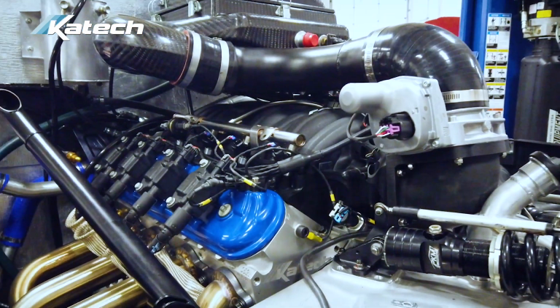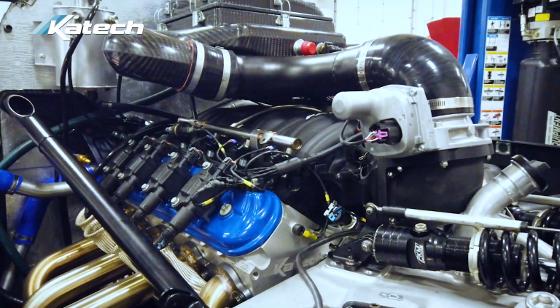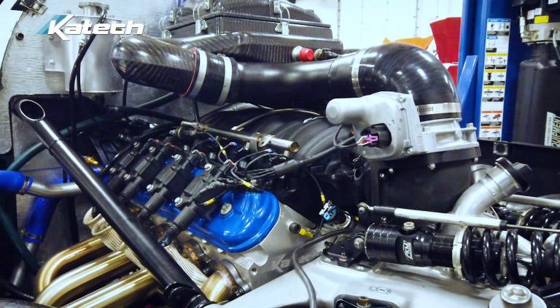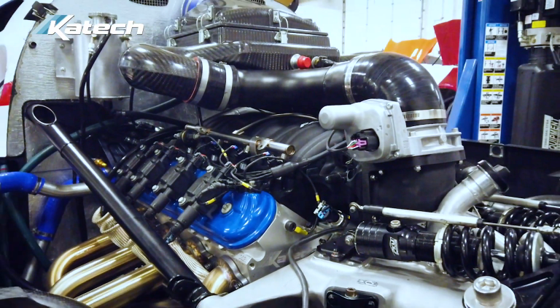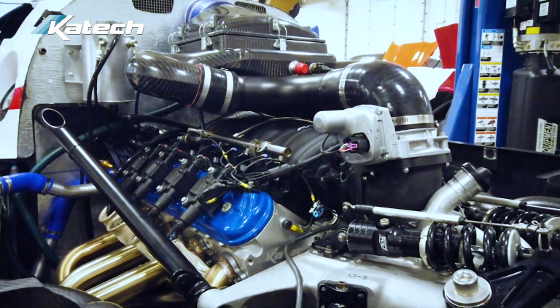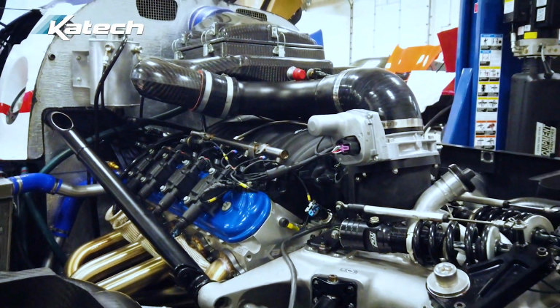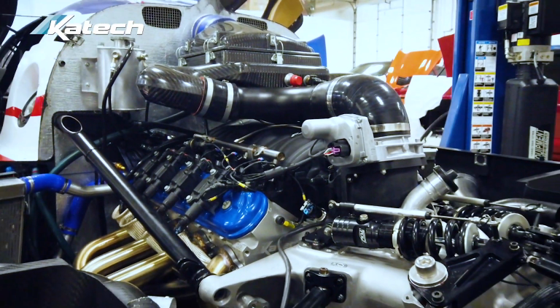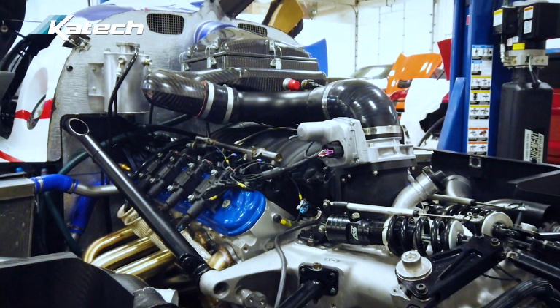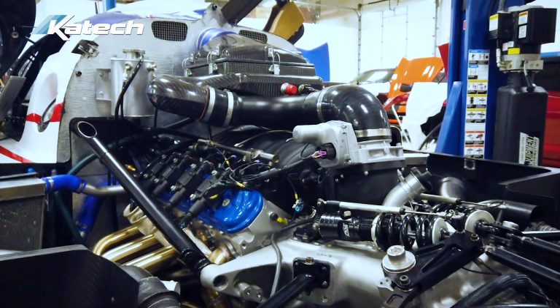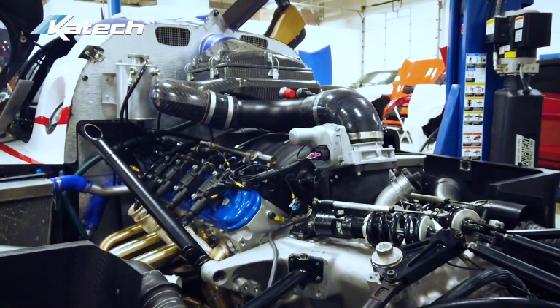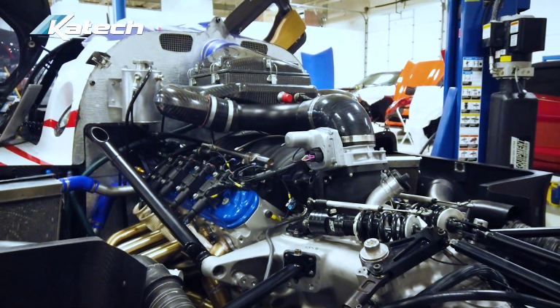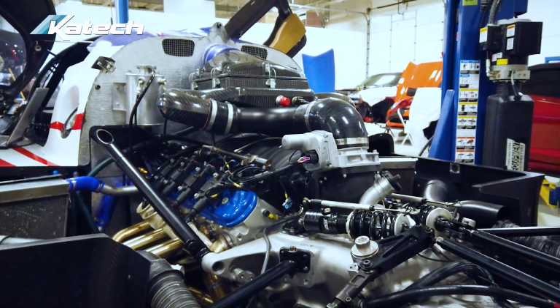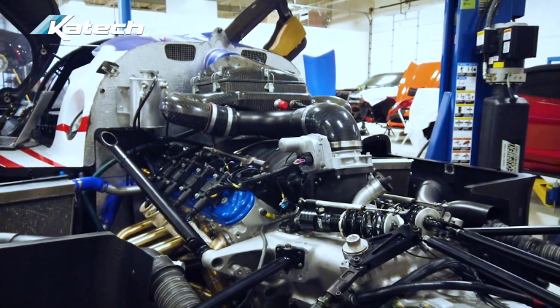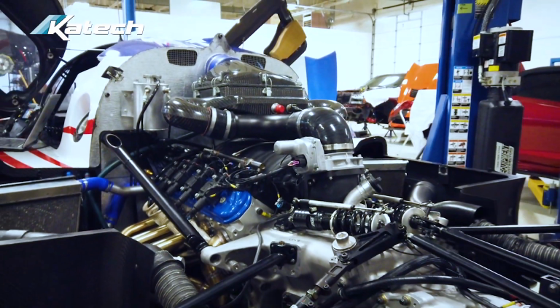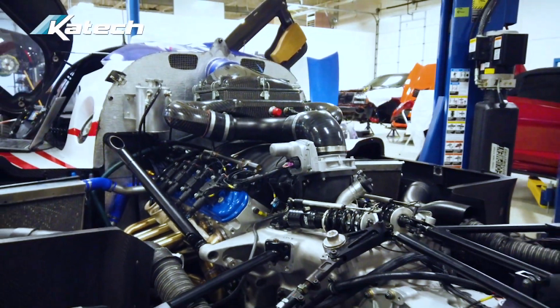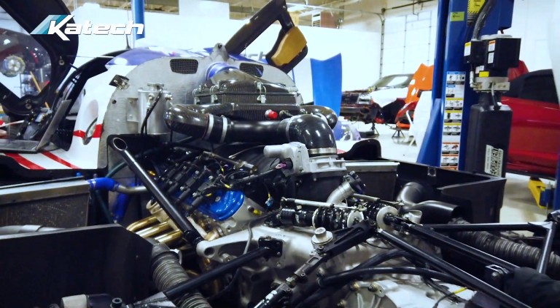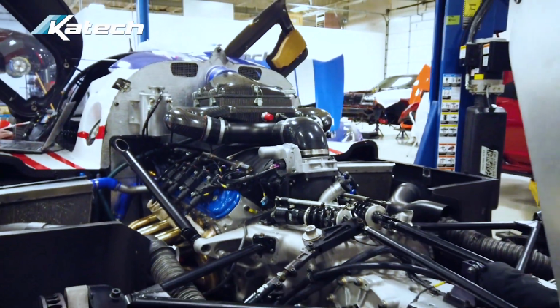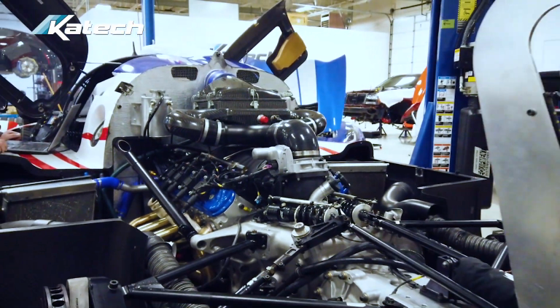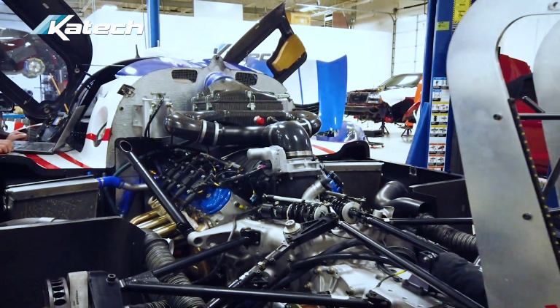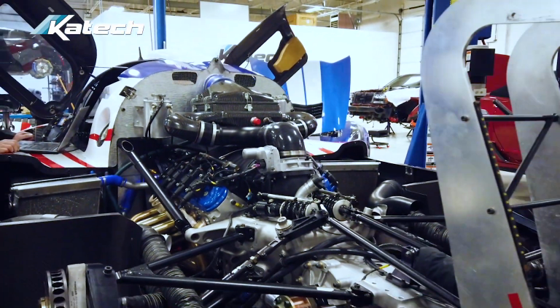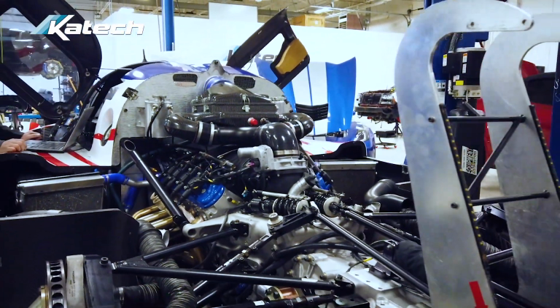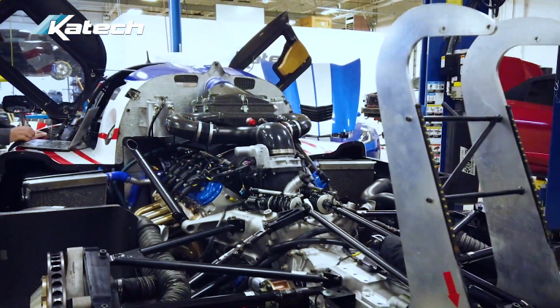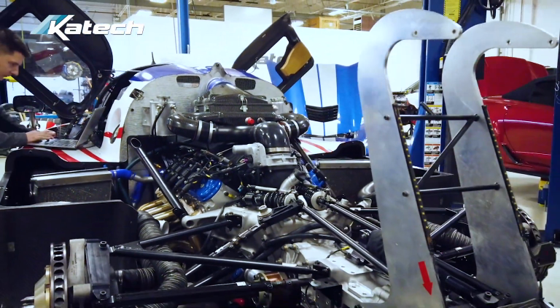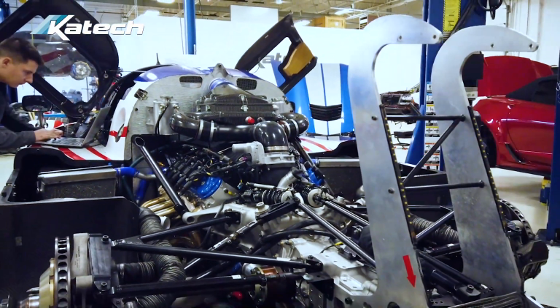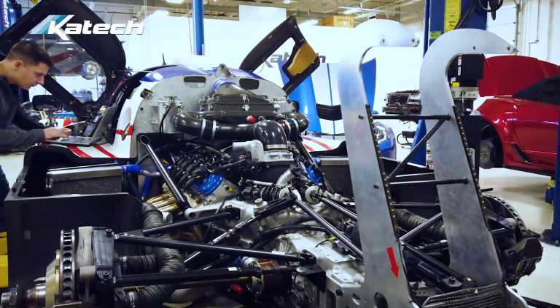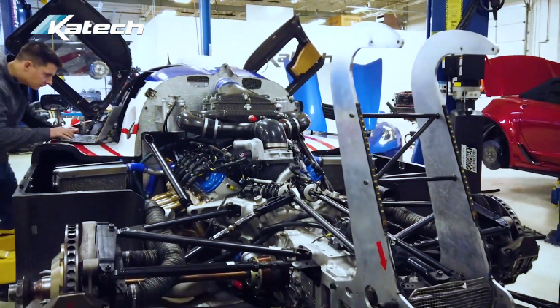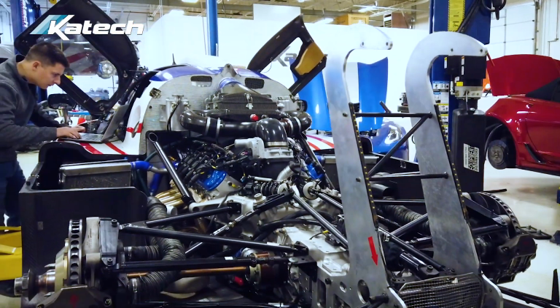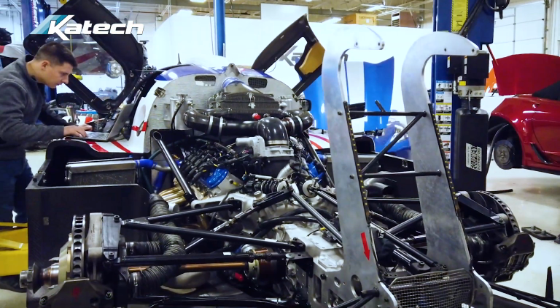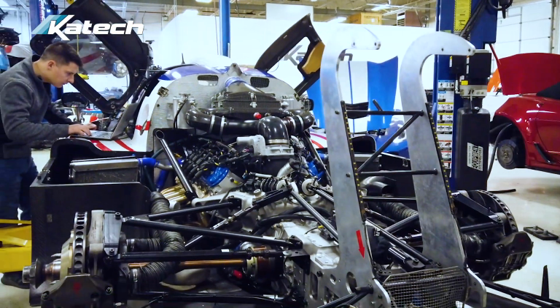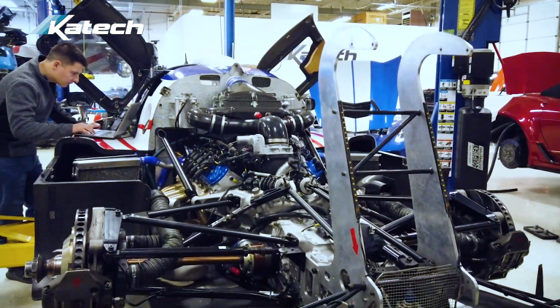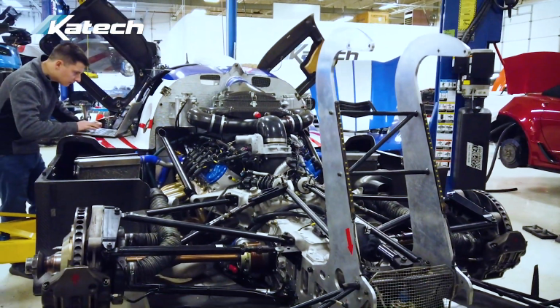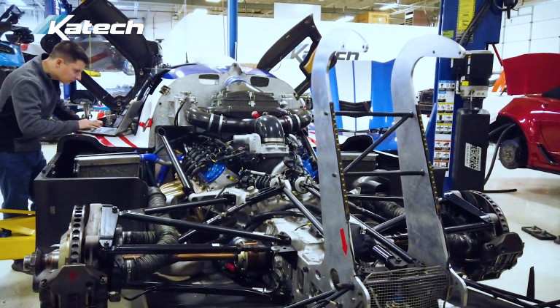KTEC has been around racing and race engines for over 40 years. We know the LS engine extremely well and we know what it can do for you.